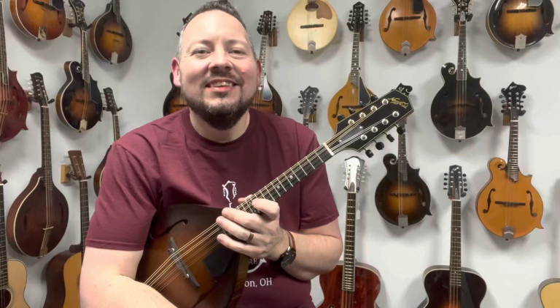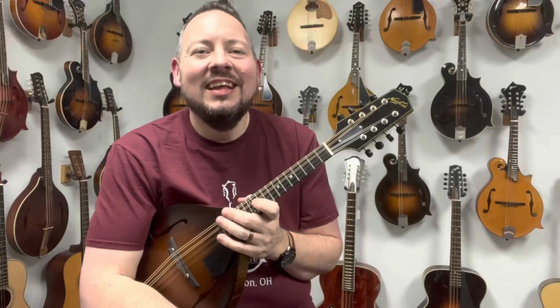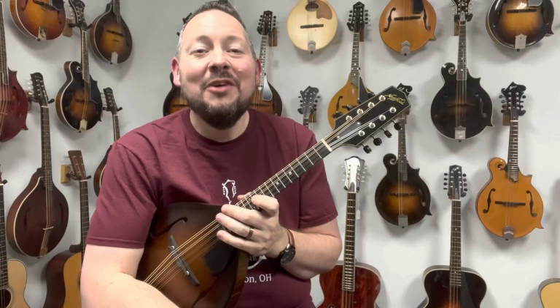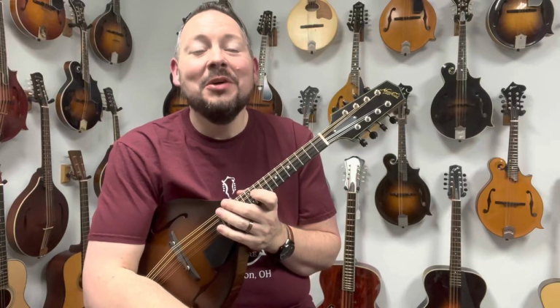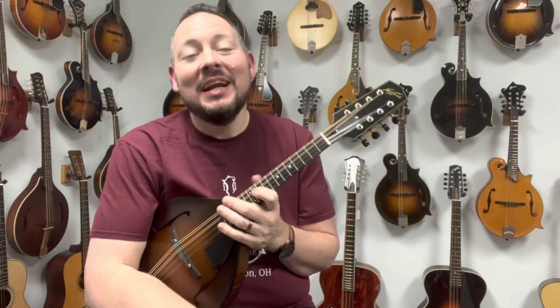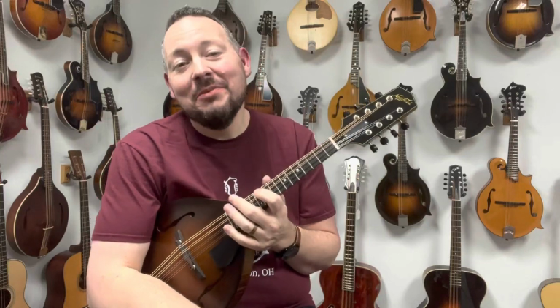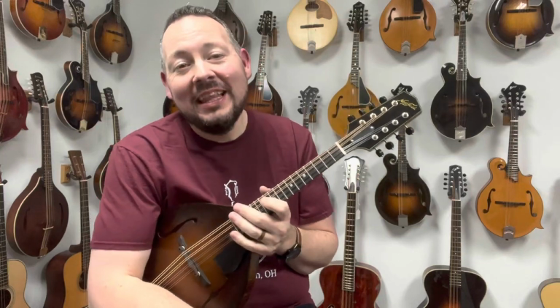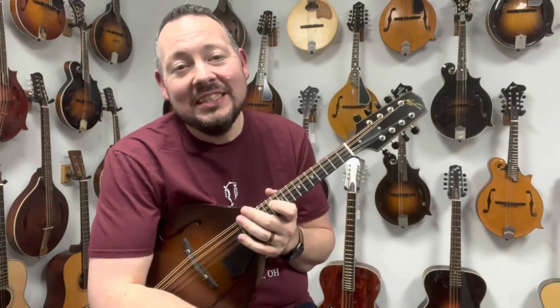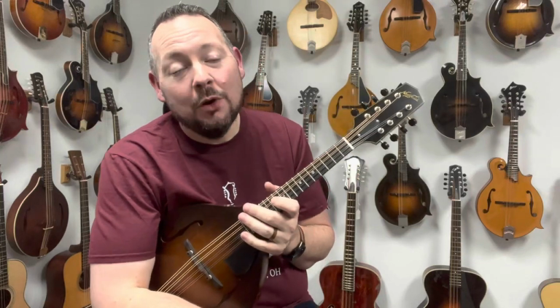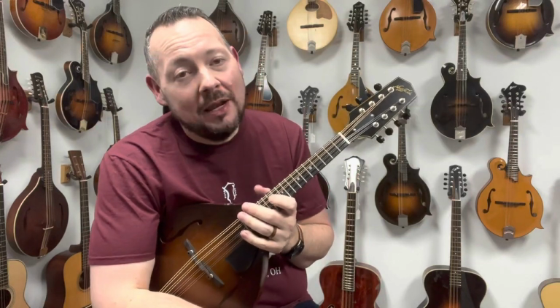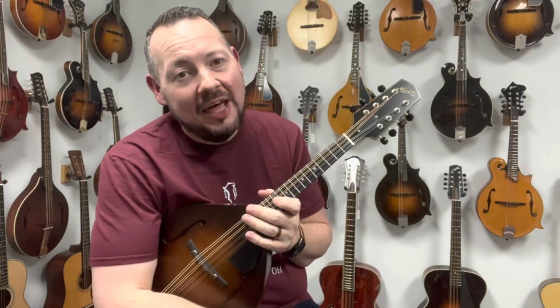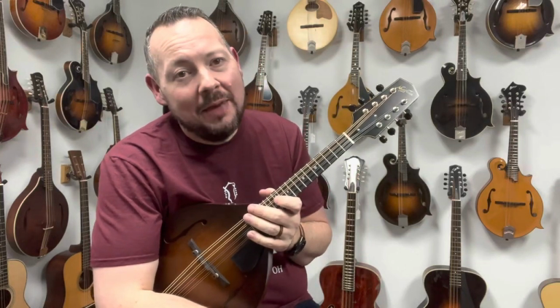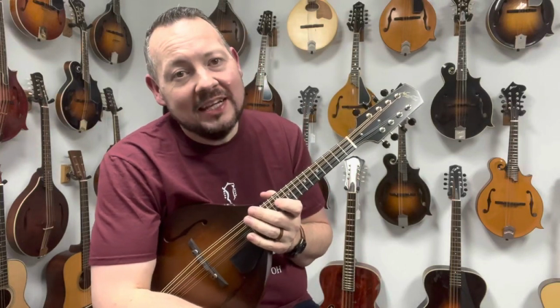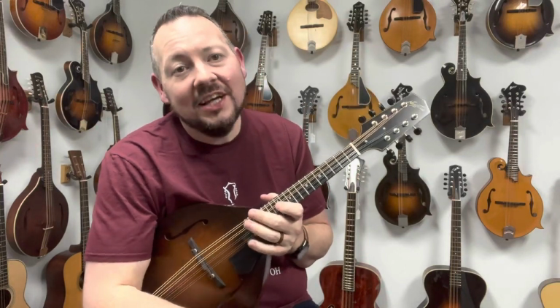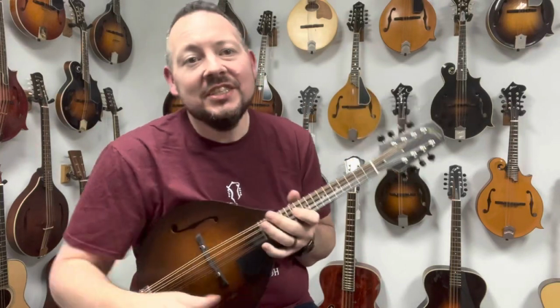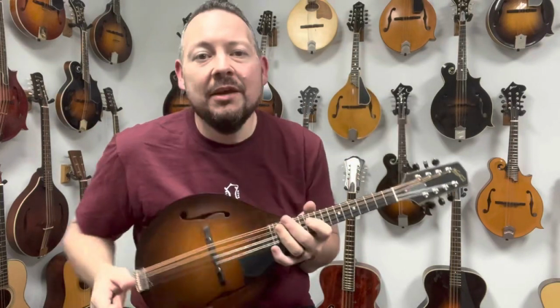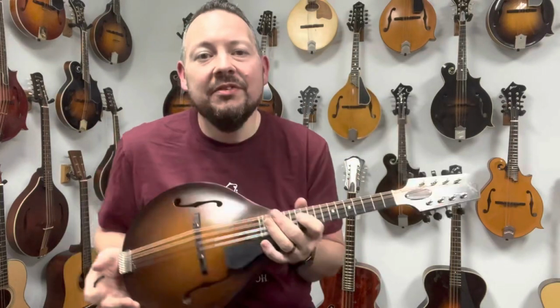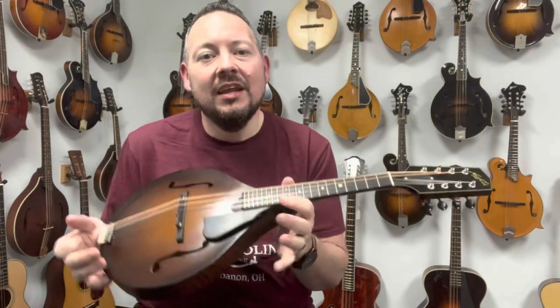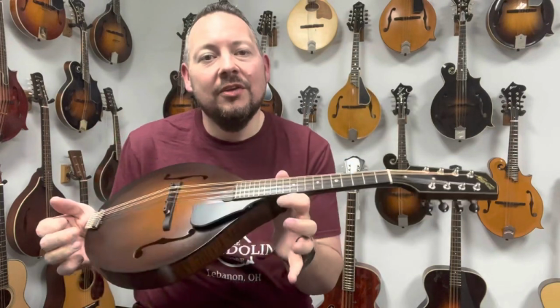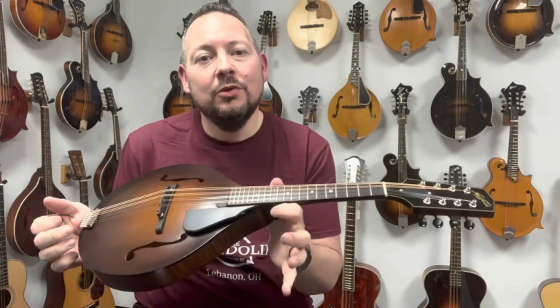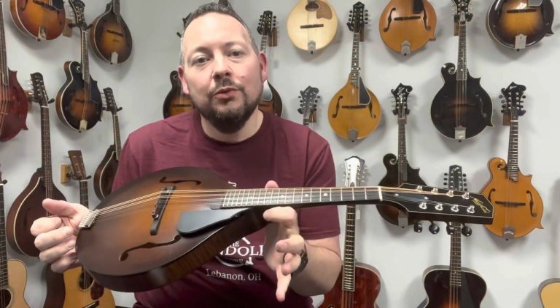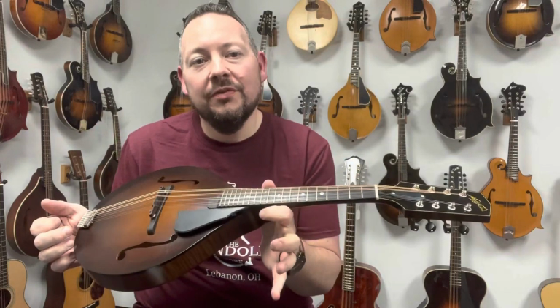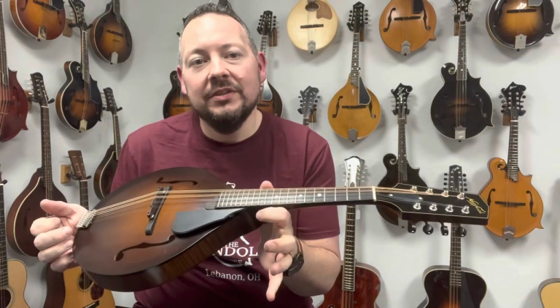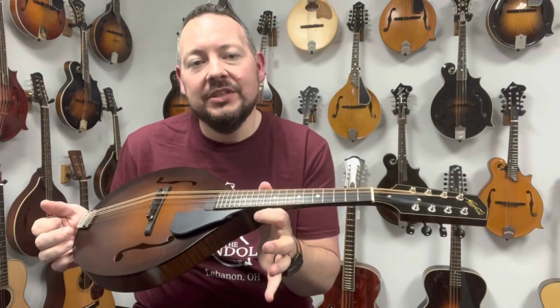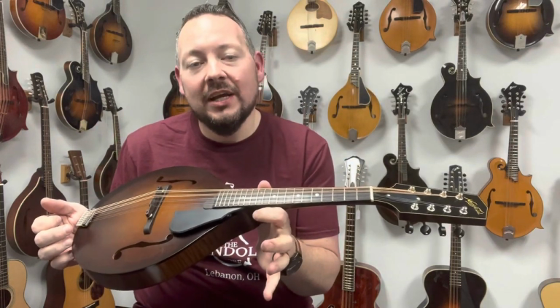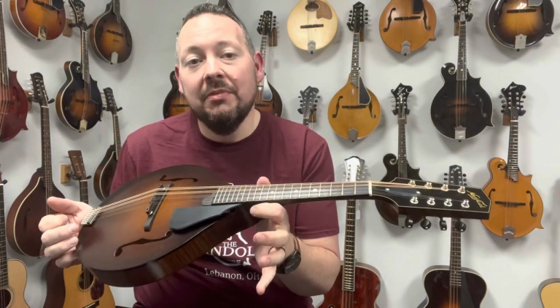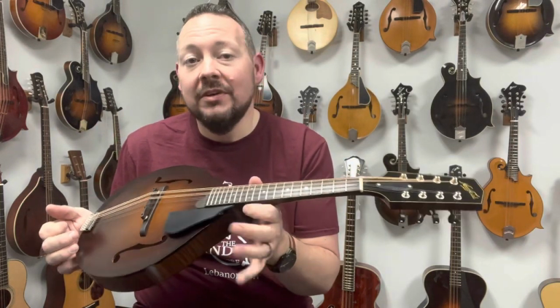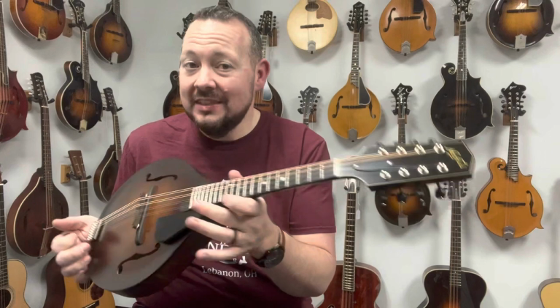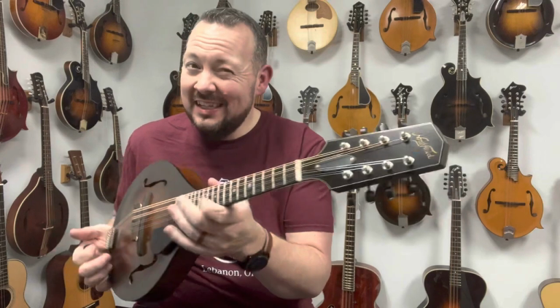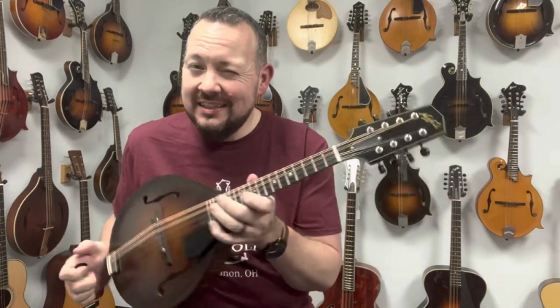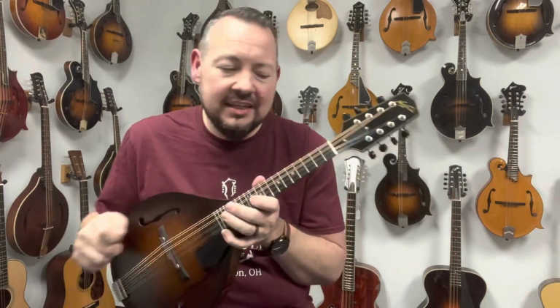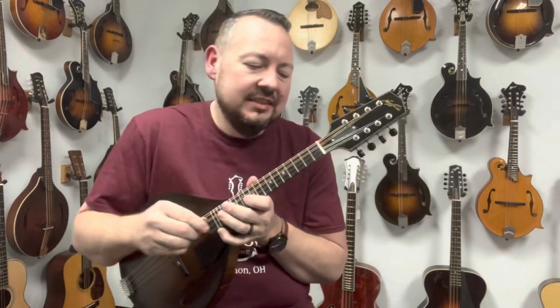Hey, welcome back to The Mandolin Store. My name is Adam McIntosh and today we've got another cool Northfield to check out. But first, let's take a listen.